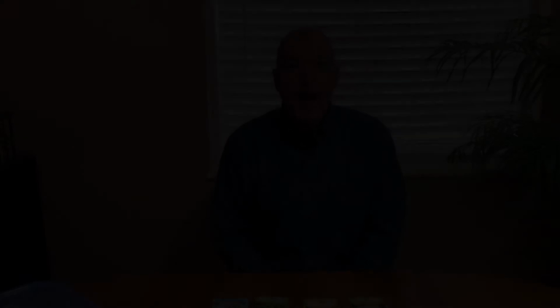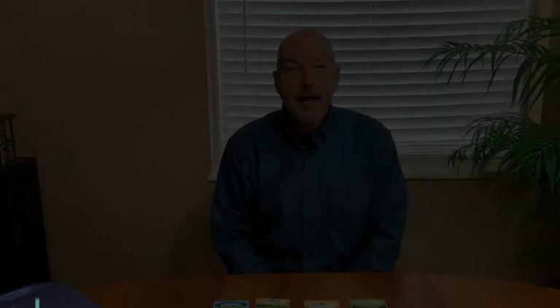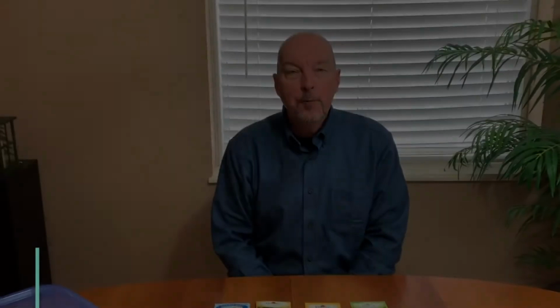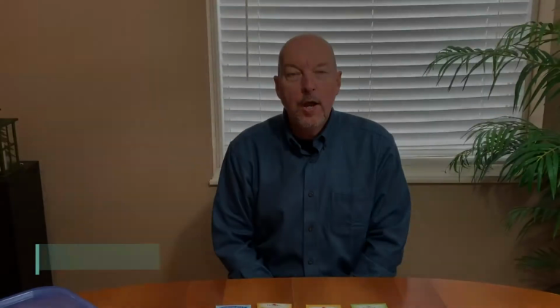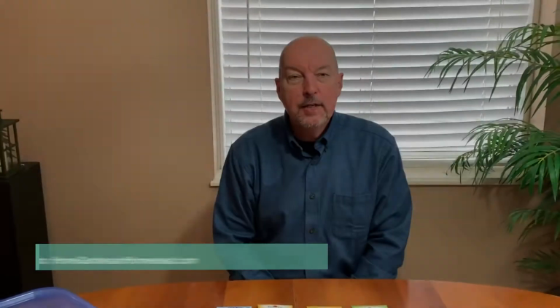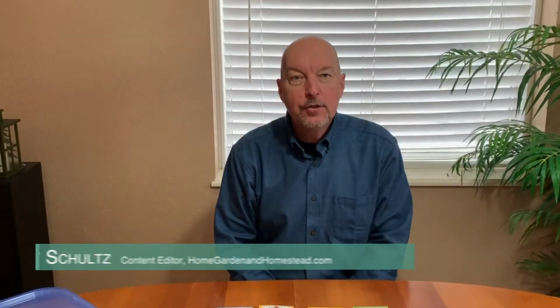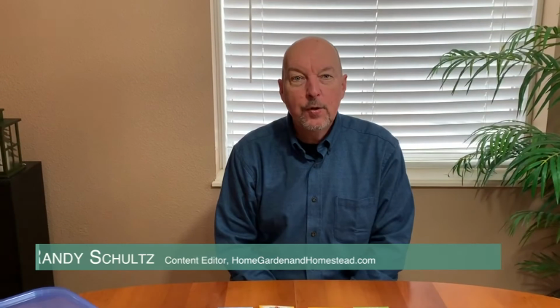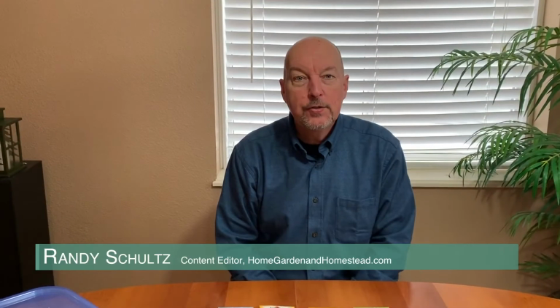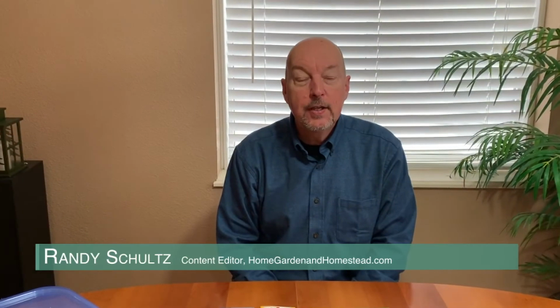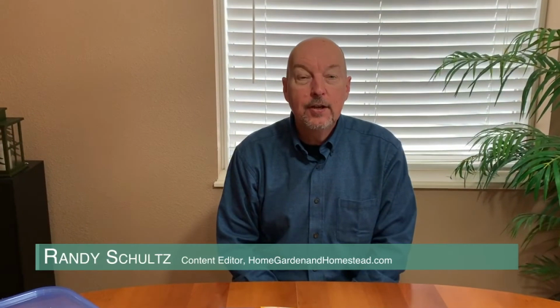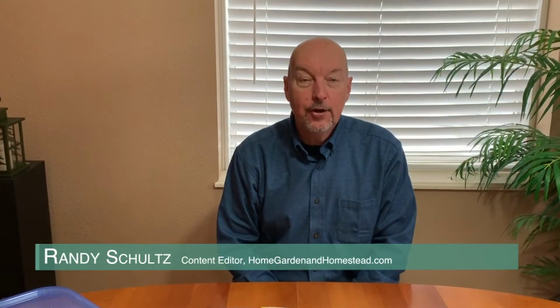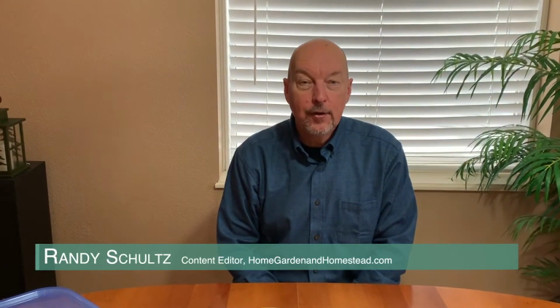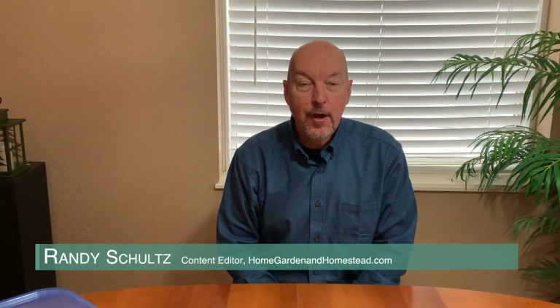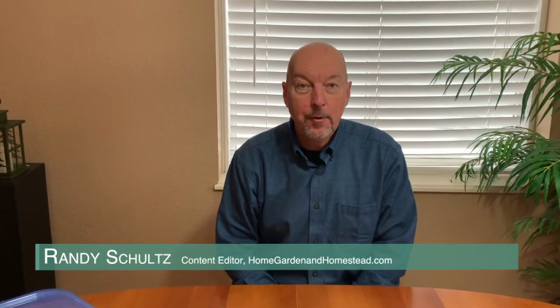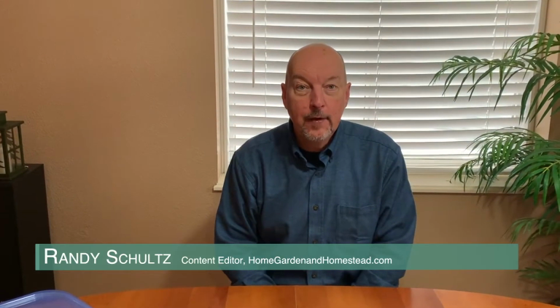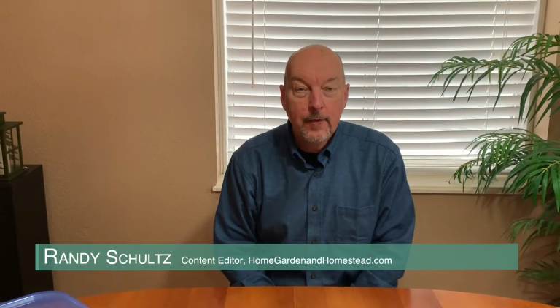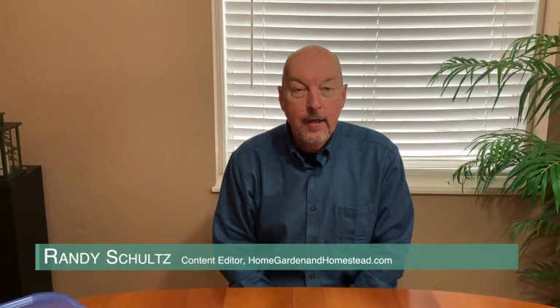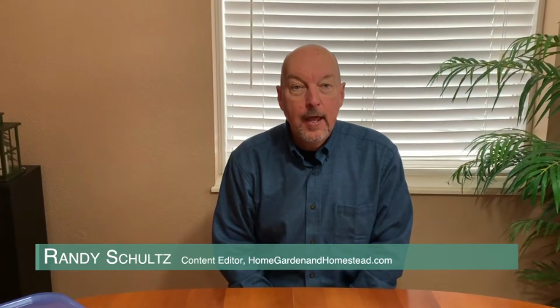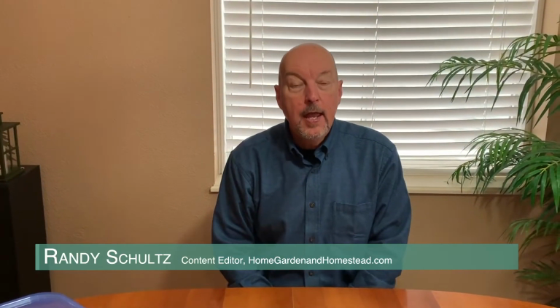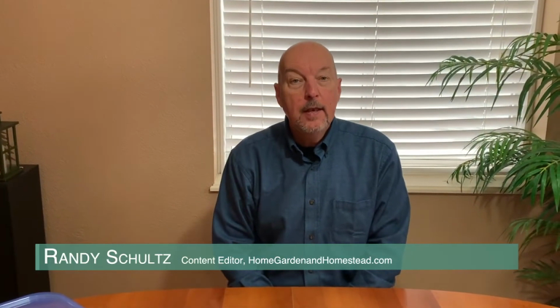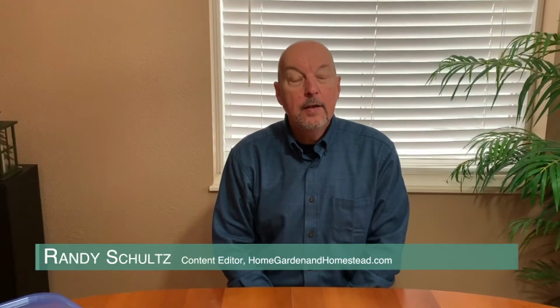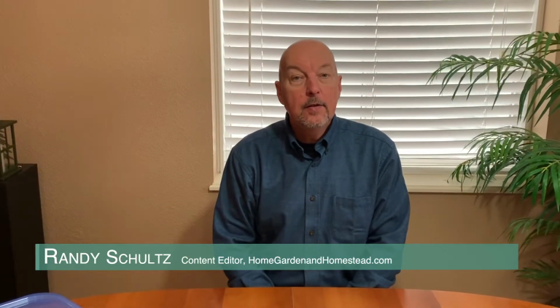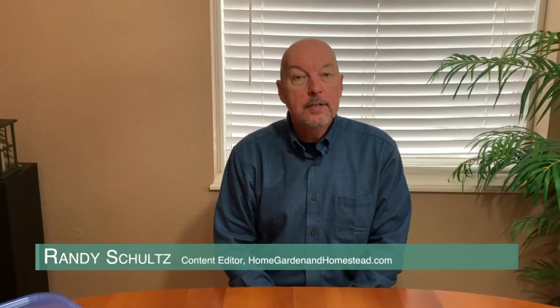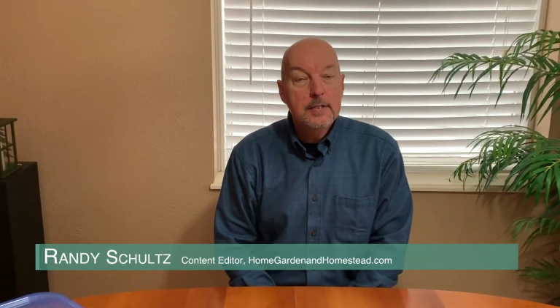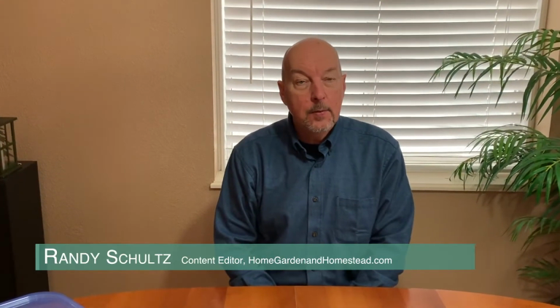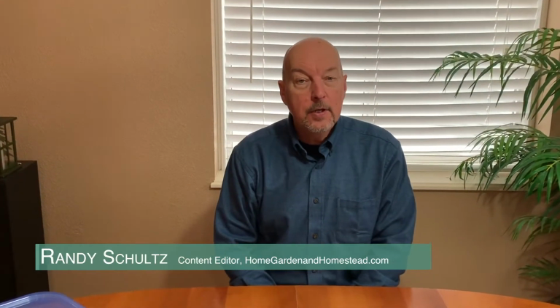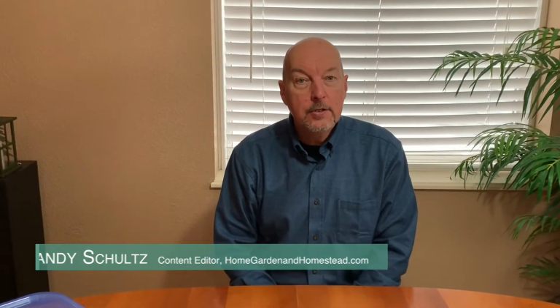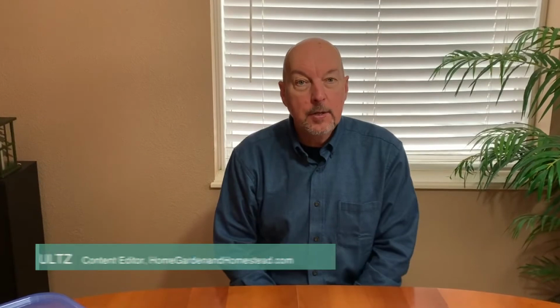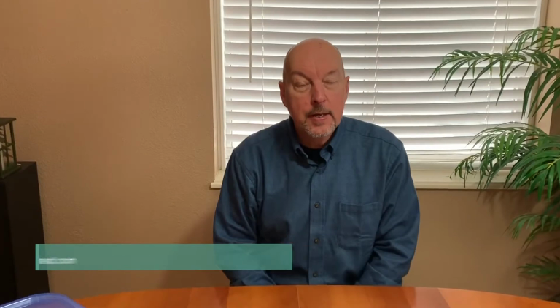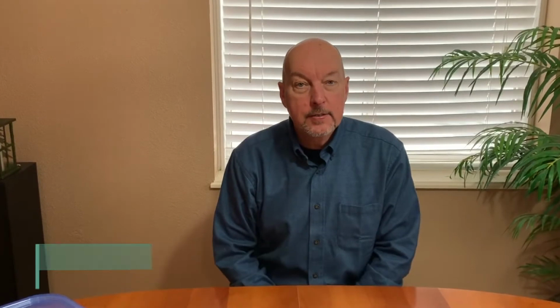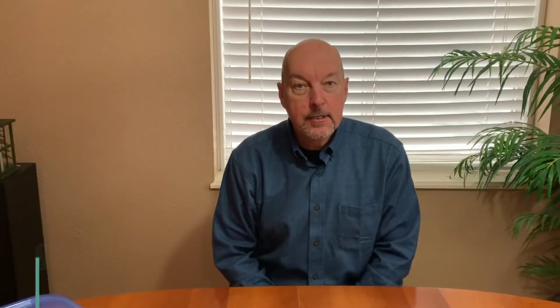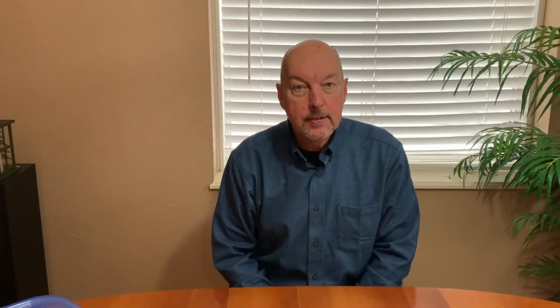Hi, I'm Randy Schultz, the Gardening Grandpa, and today we're going to talk about seeds.